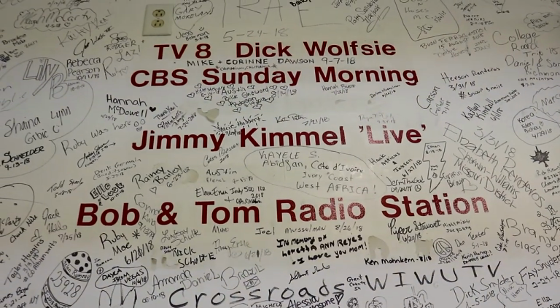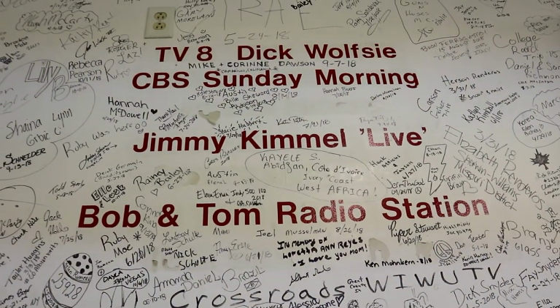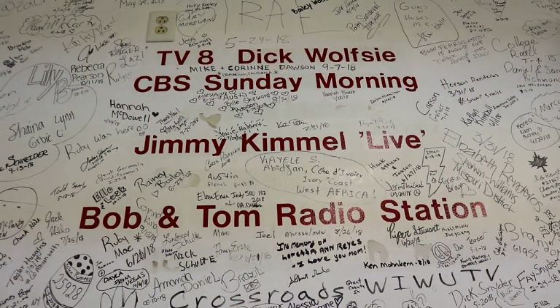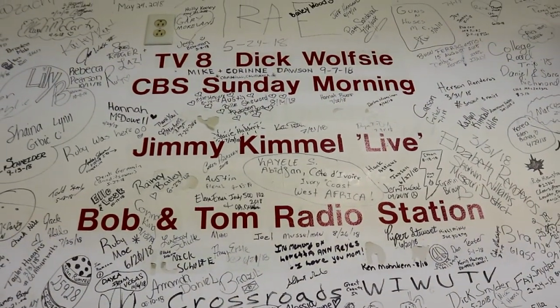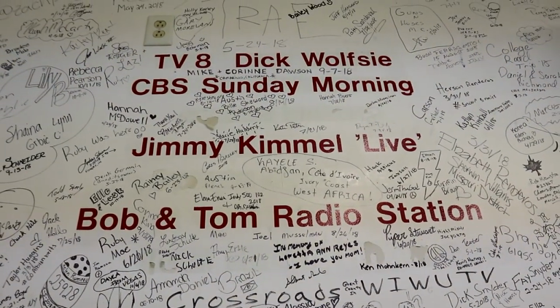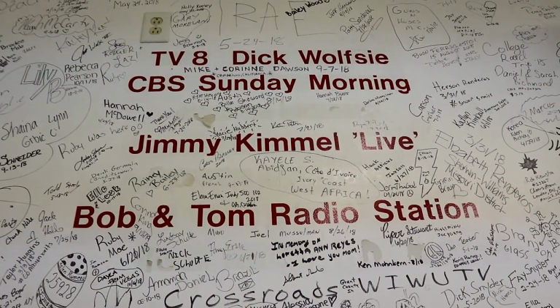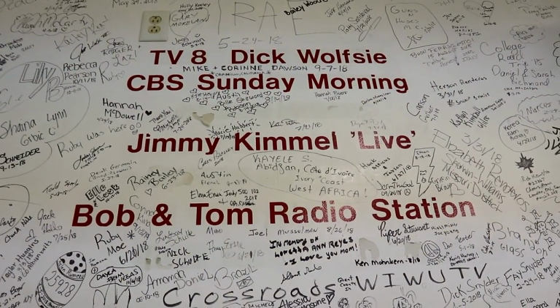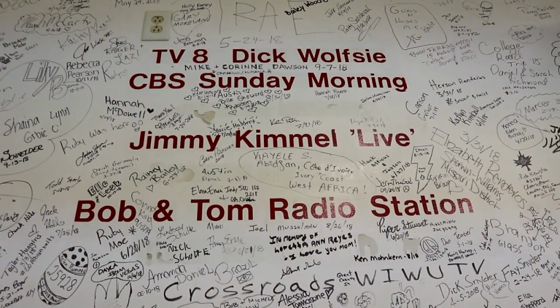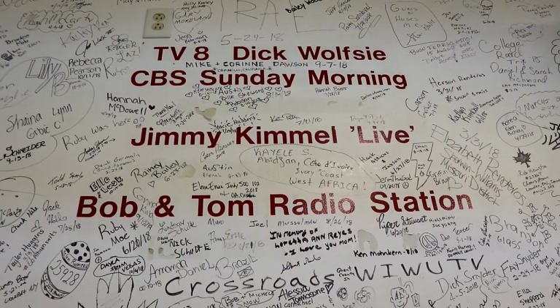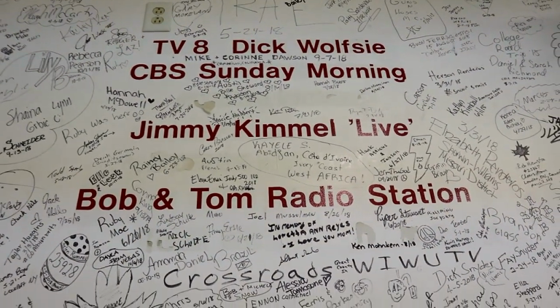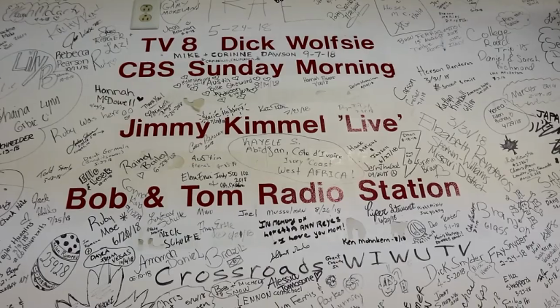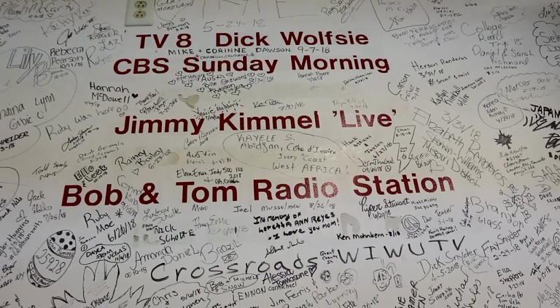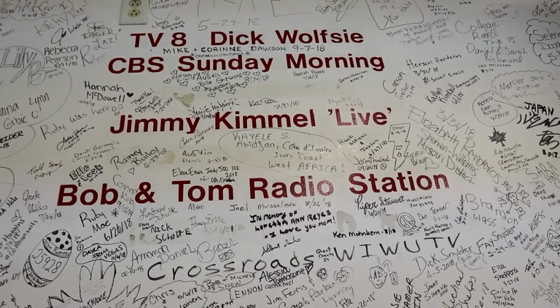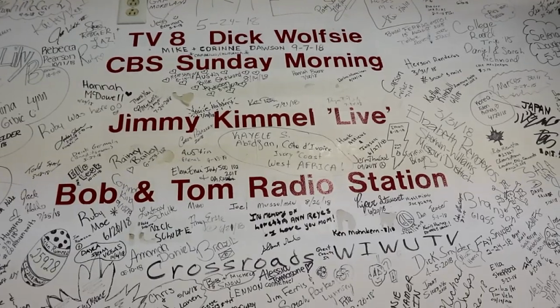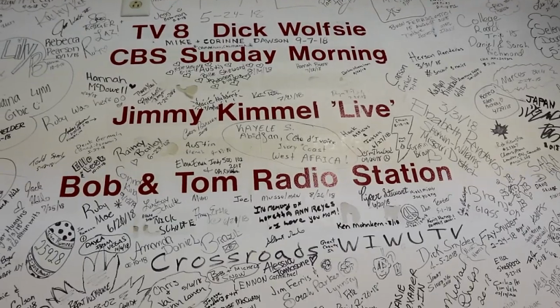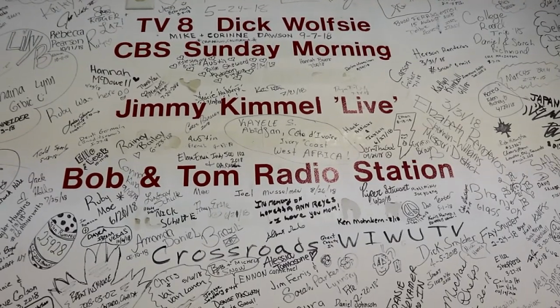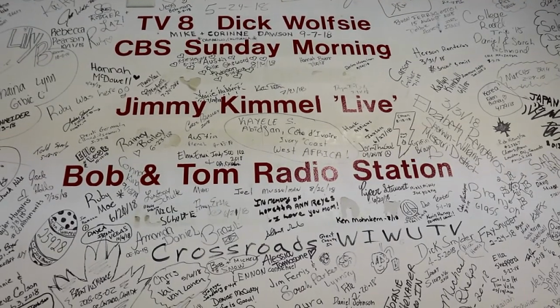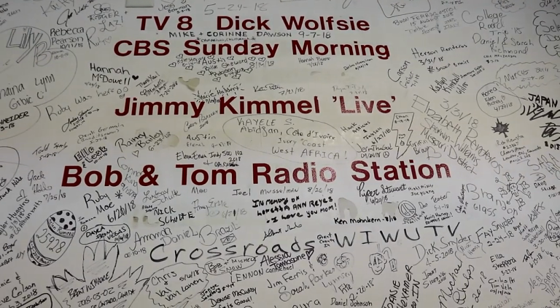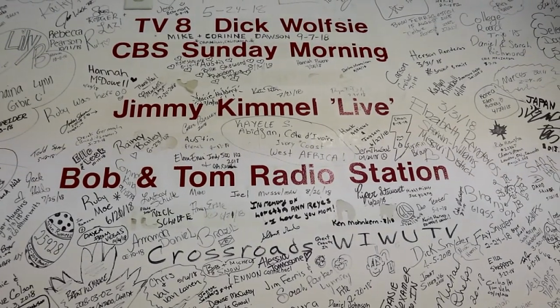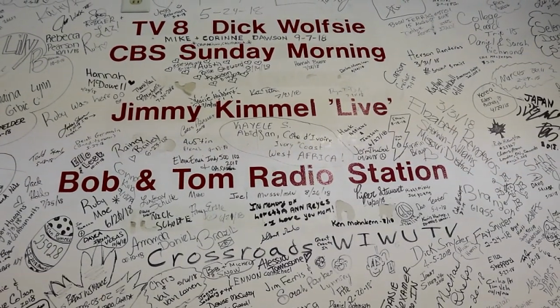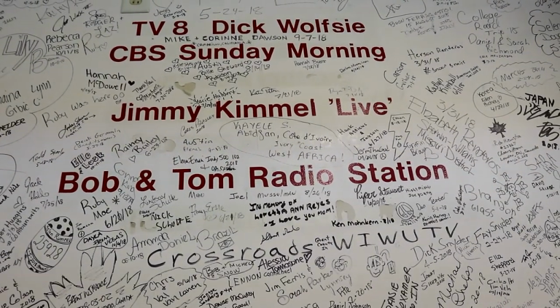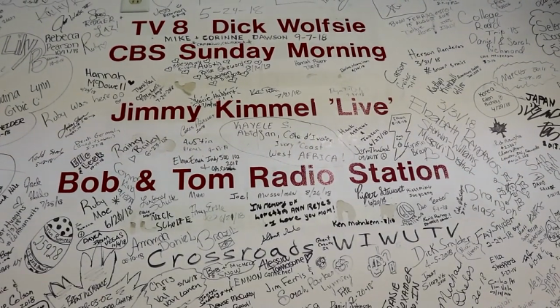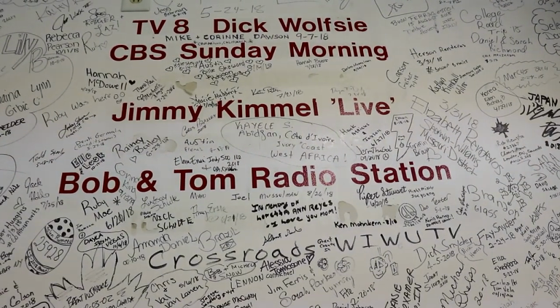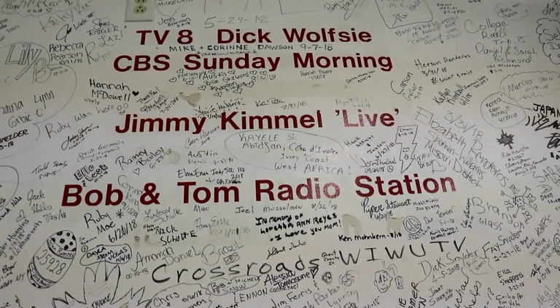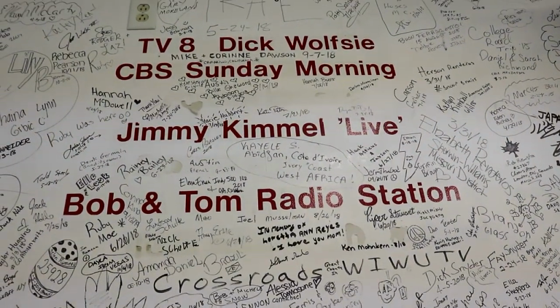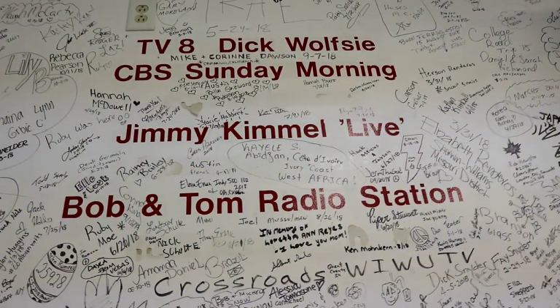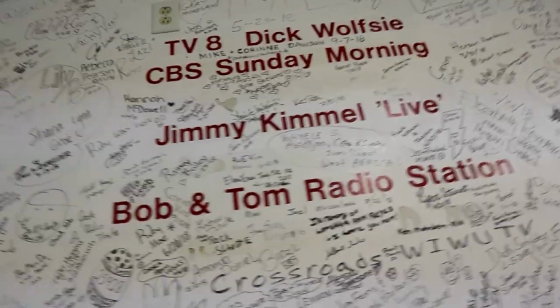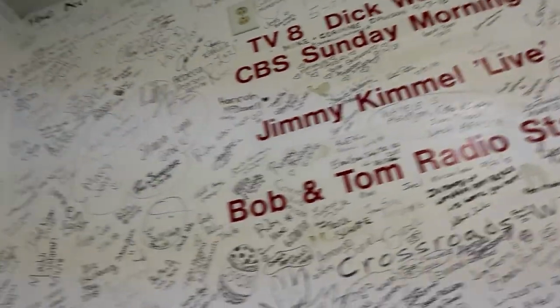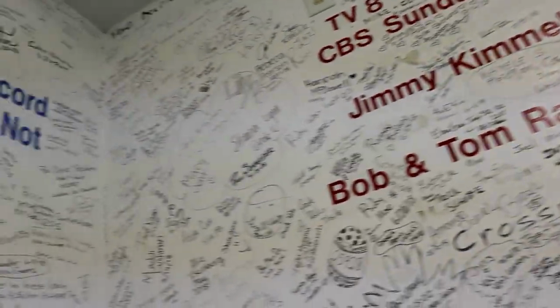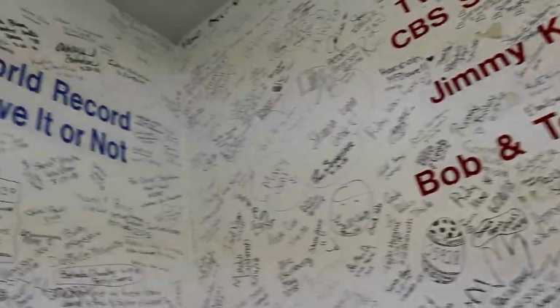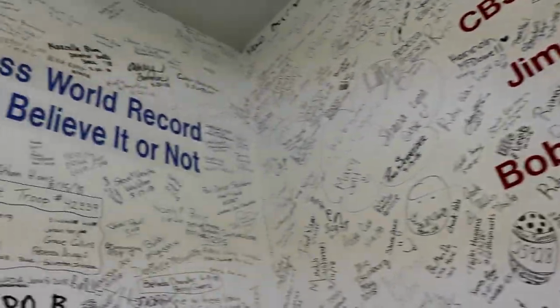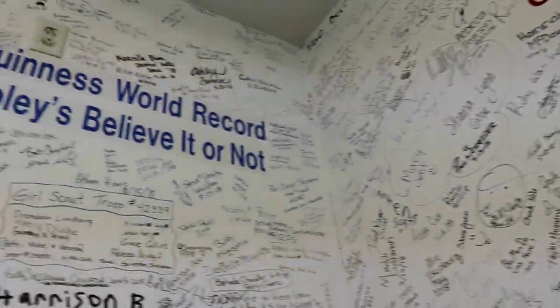CBS Sunday Morning? Yeah. Jimmy Kimmel? Was he here? No, by satellite. Oh, by satellite — cool.